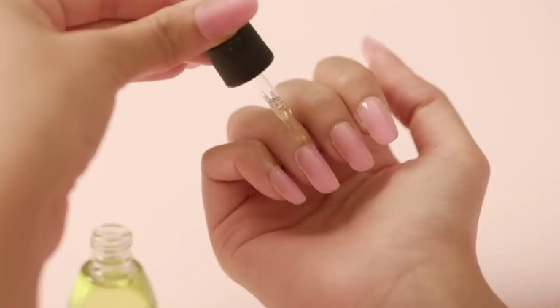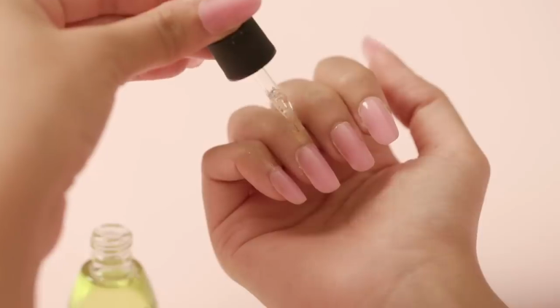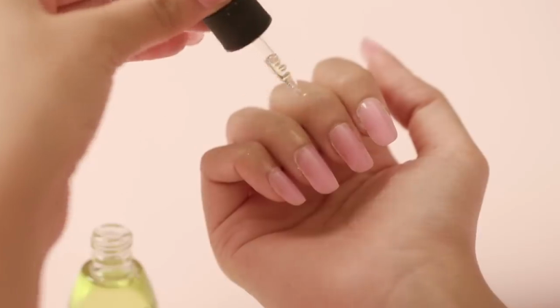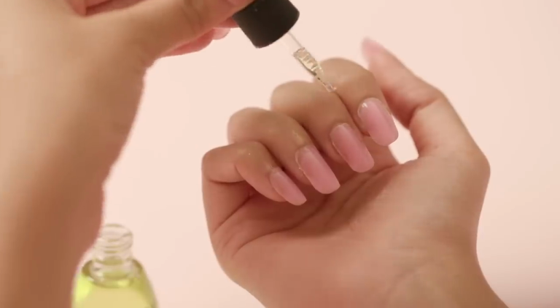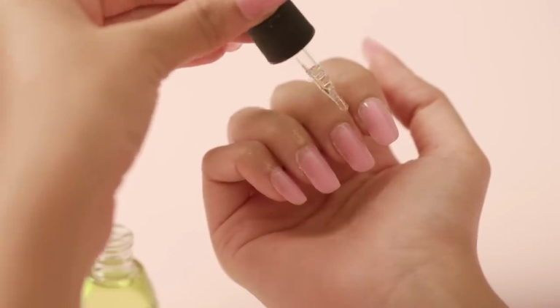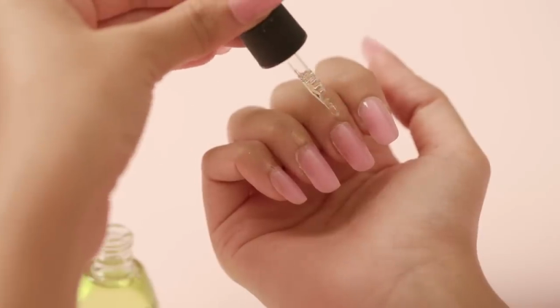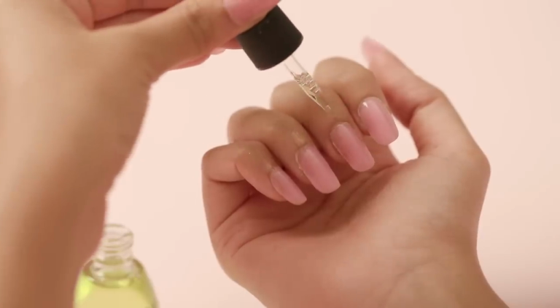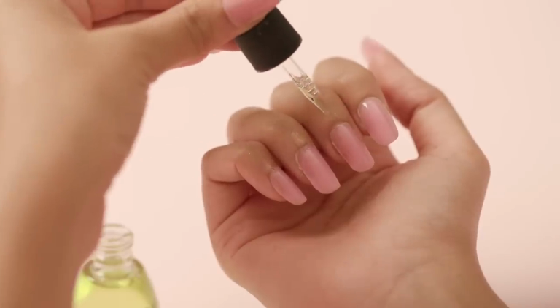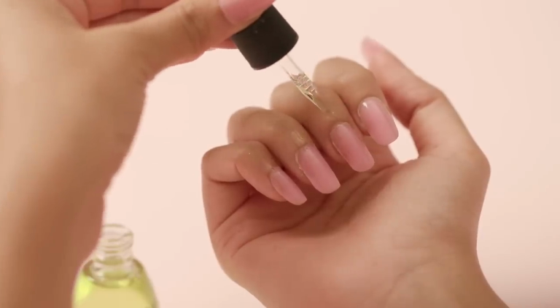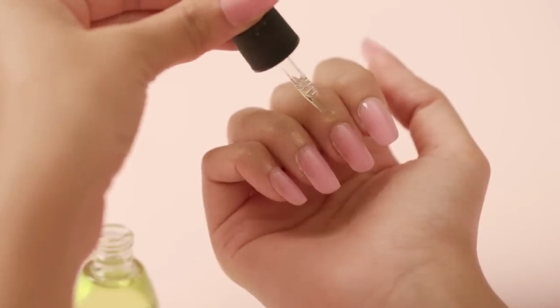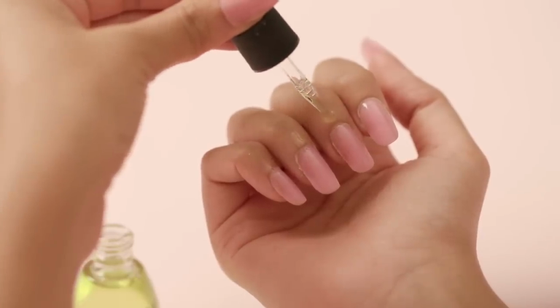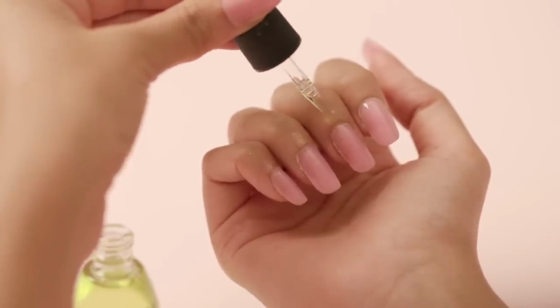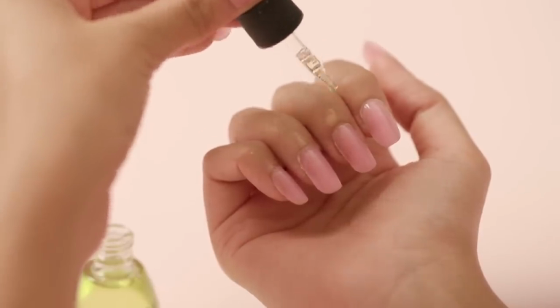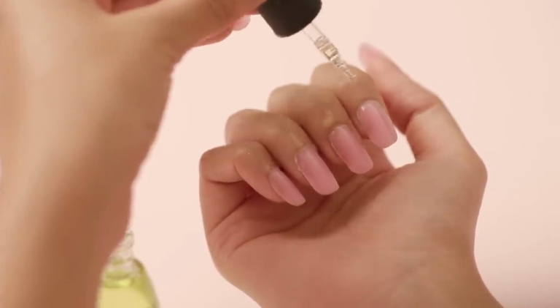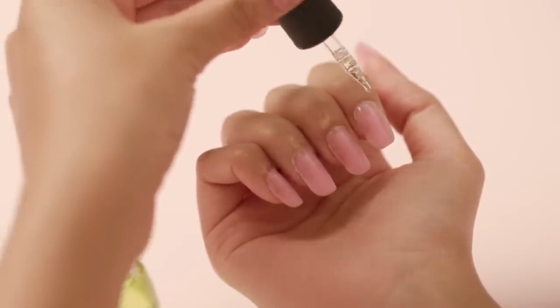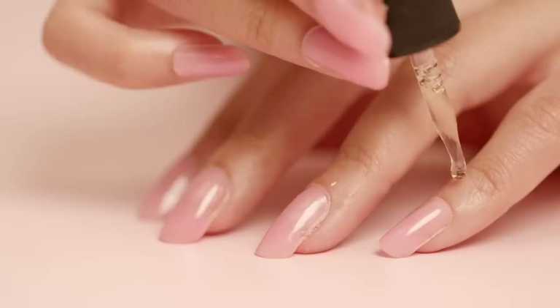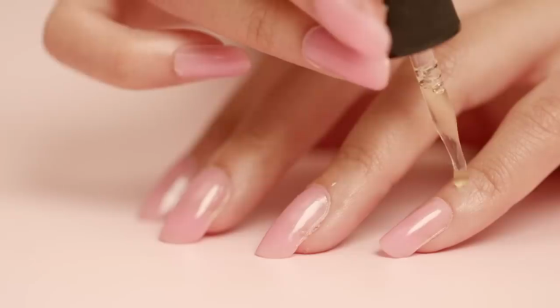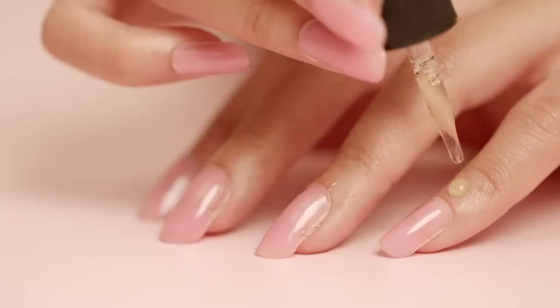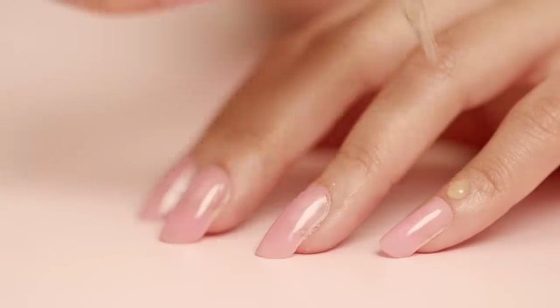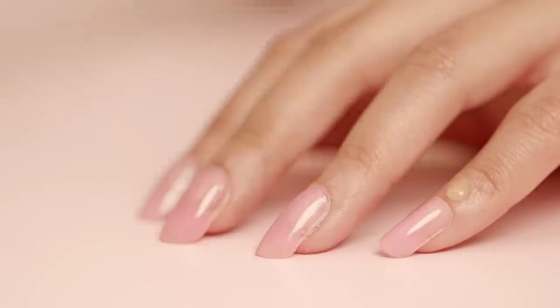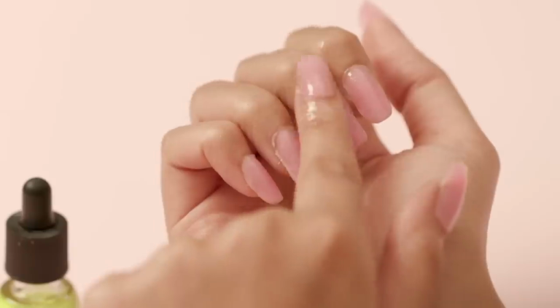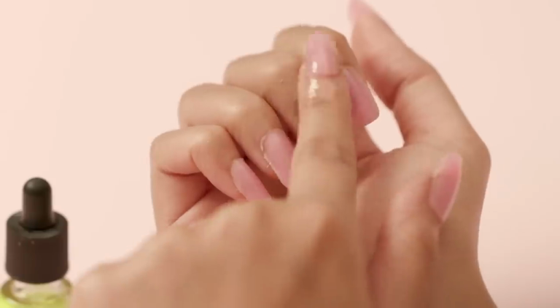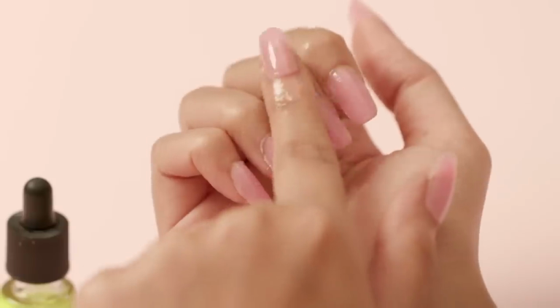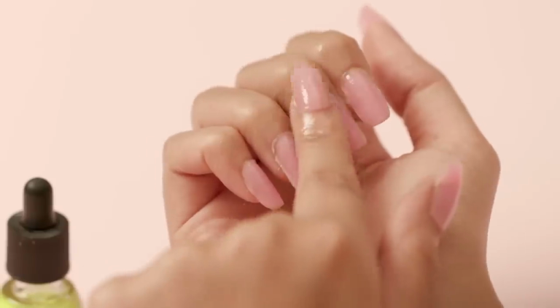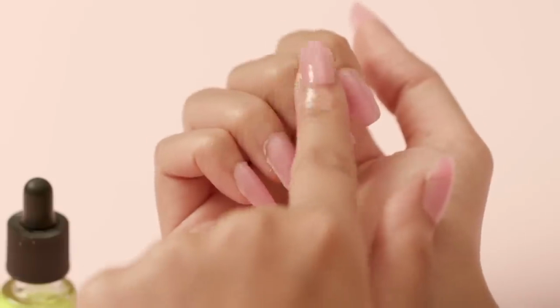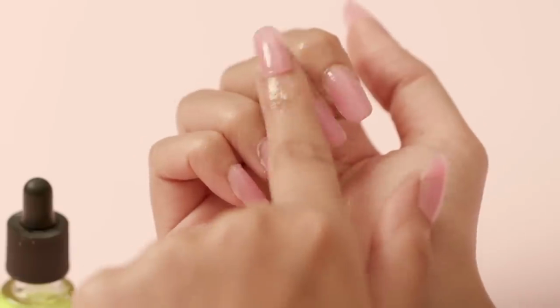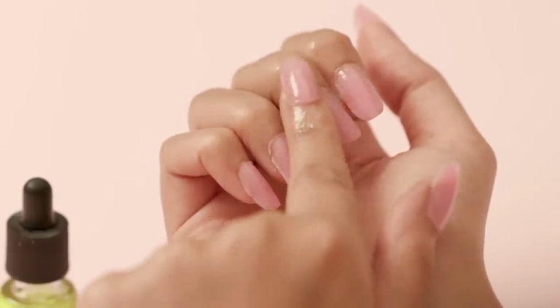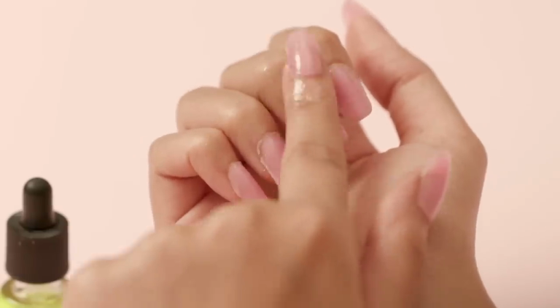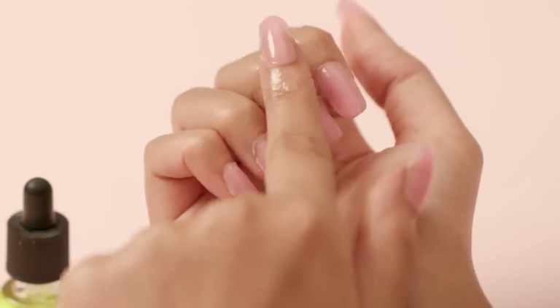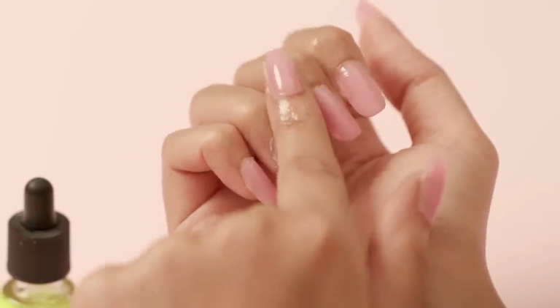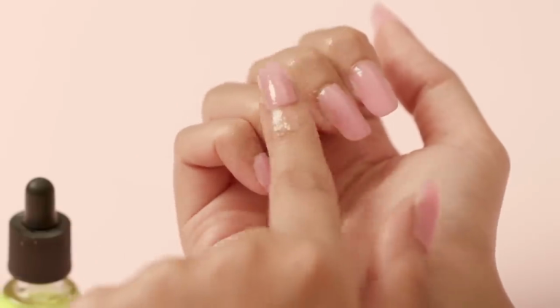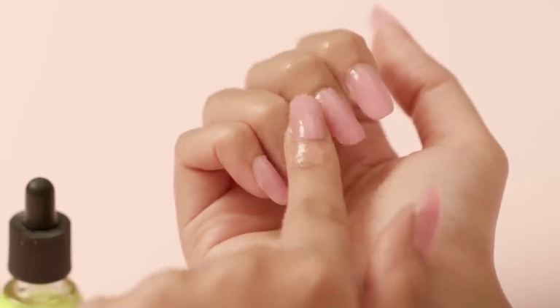All the work we've done on our nails tends to dry out our cuticles, so use a few drops of cuticle oil to bring back the moisture.